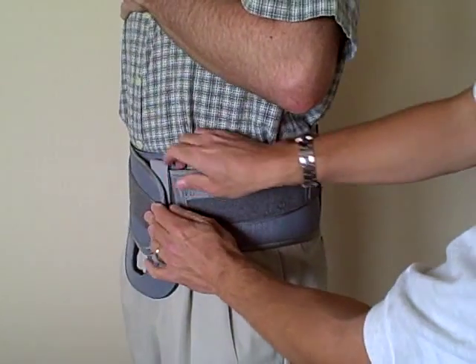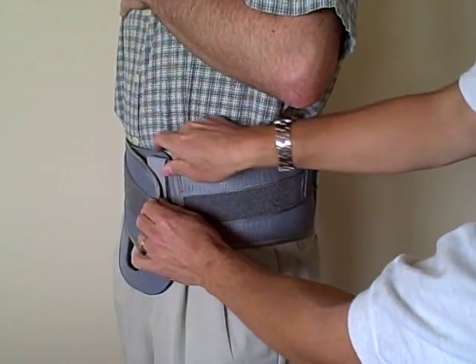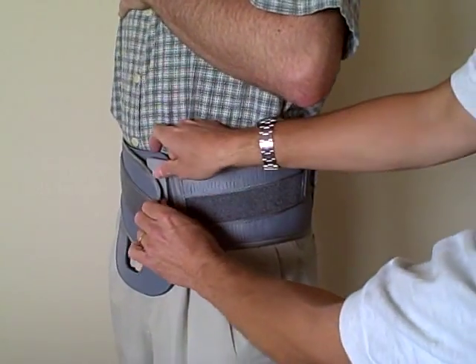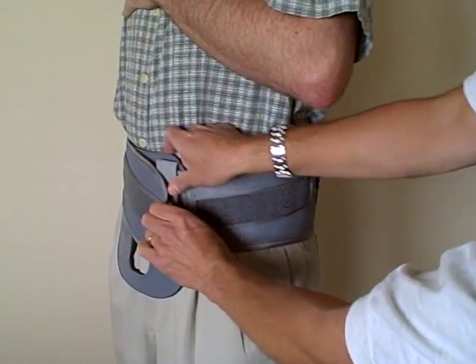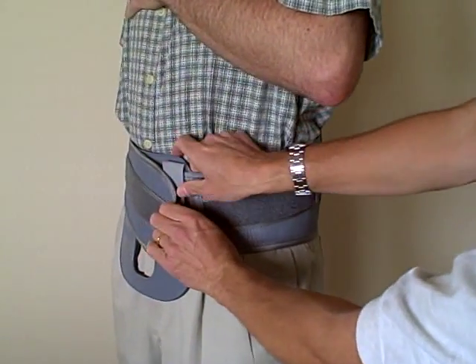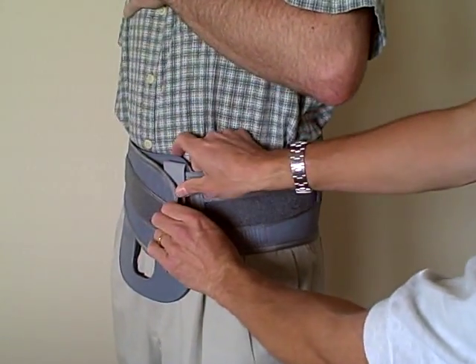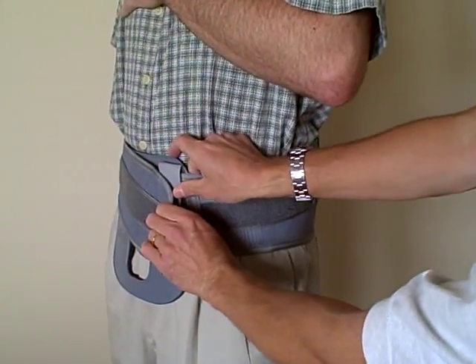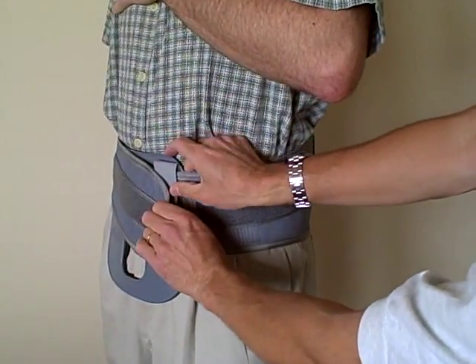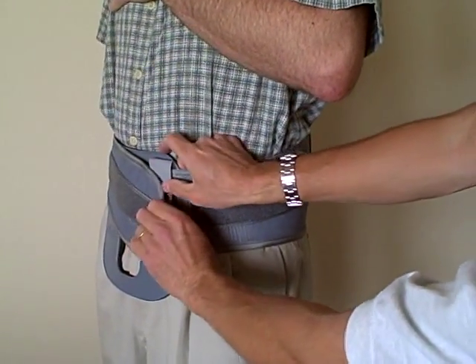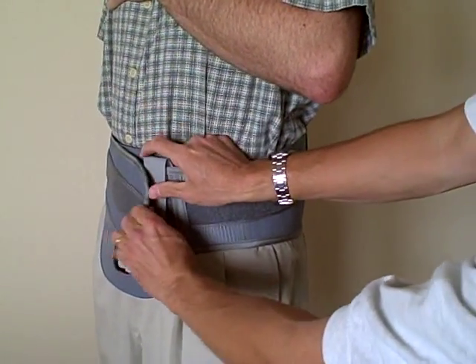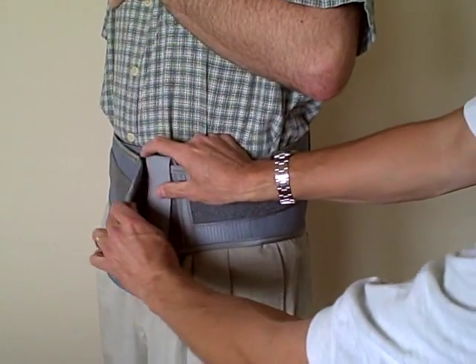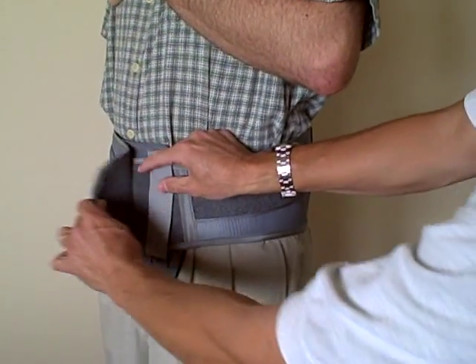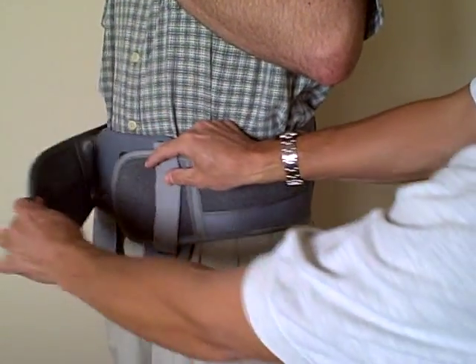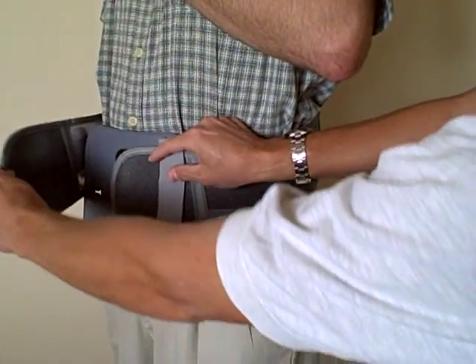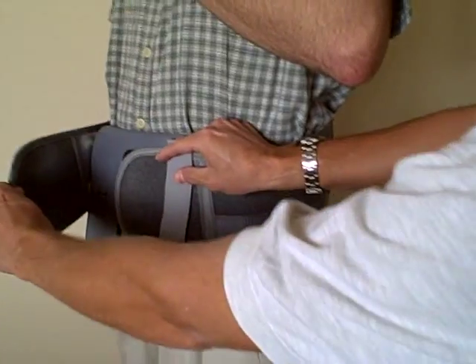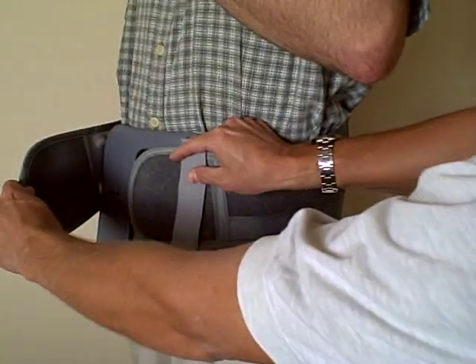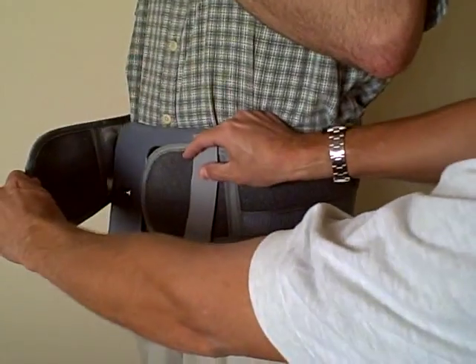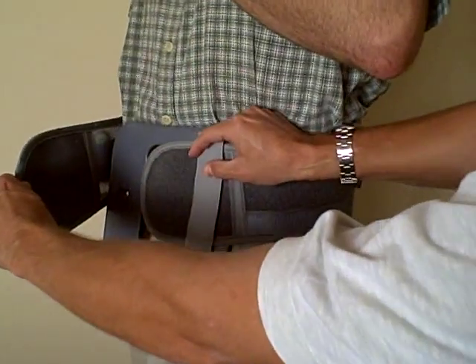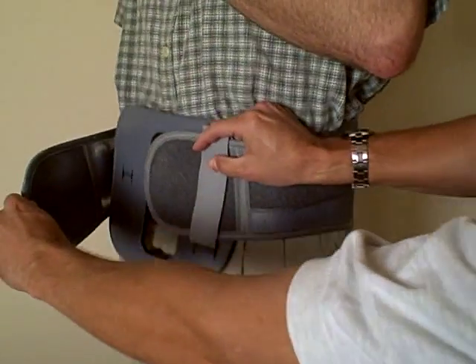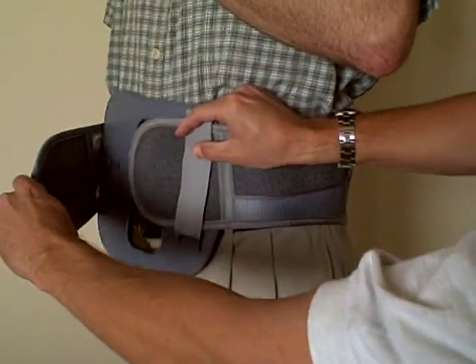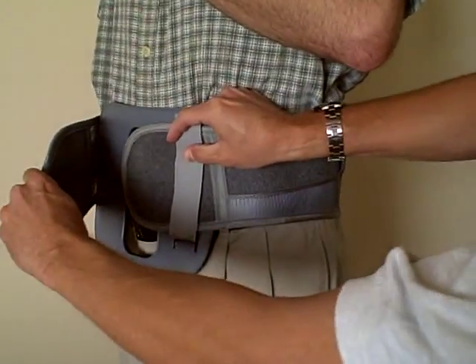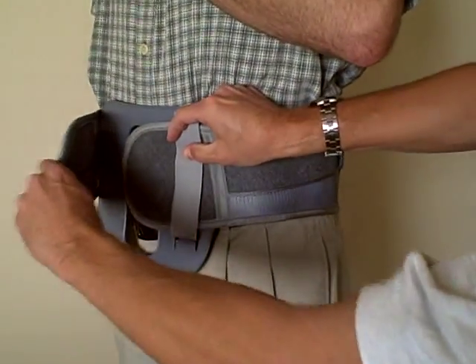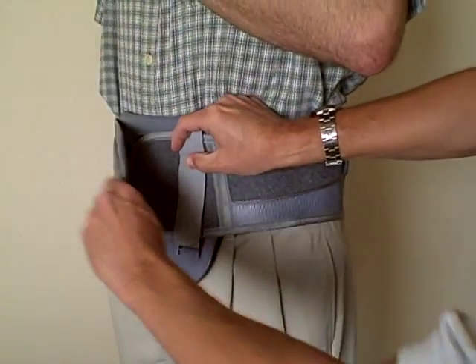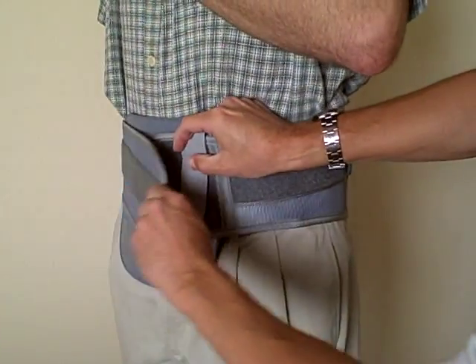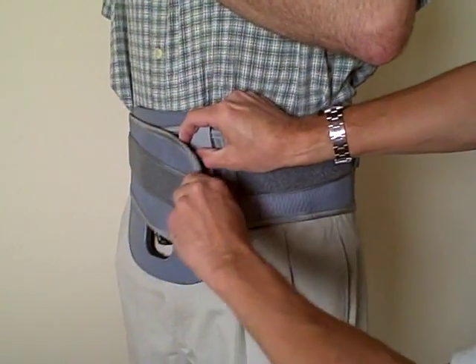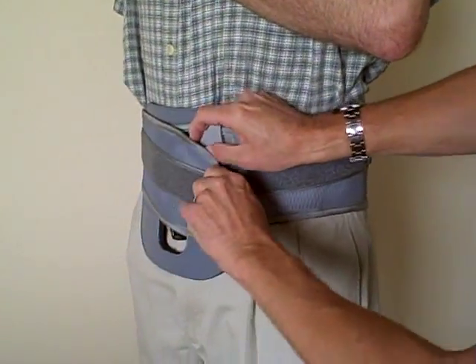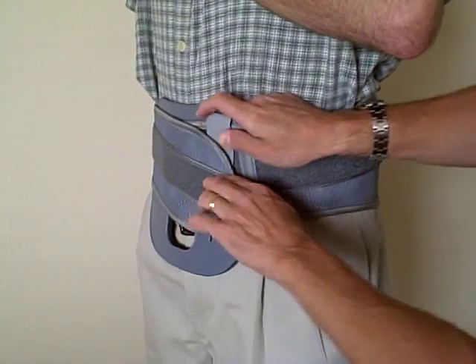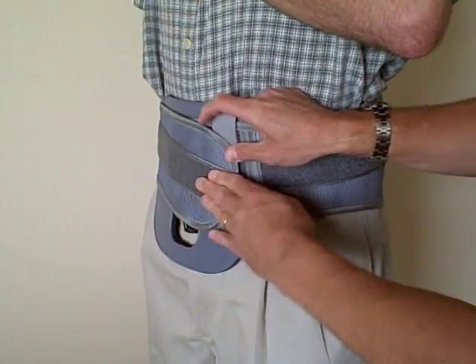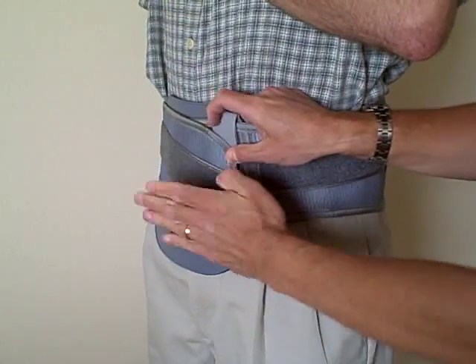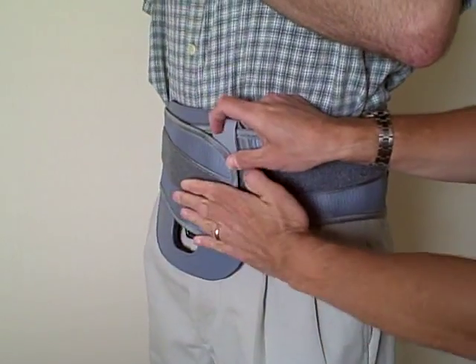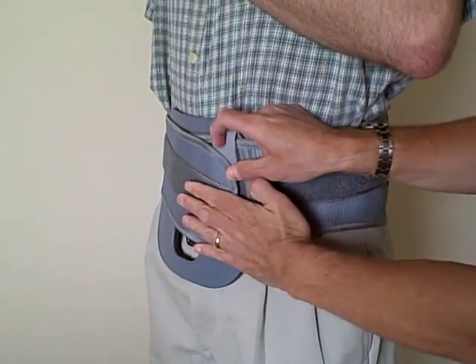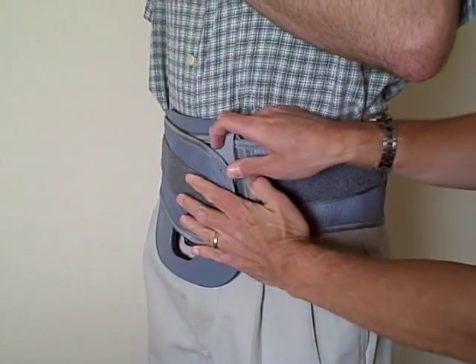If the patient needs to adjust it, they simply lift up on the Velcro, replace, and put it back down on the Velcro.